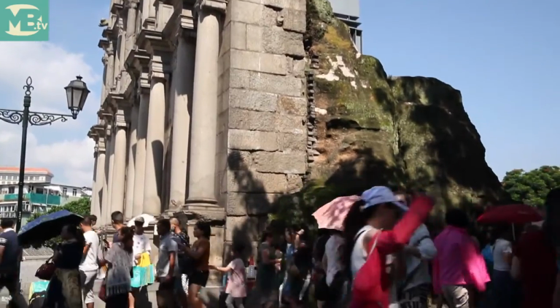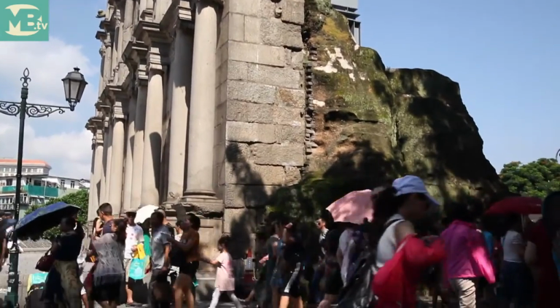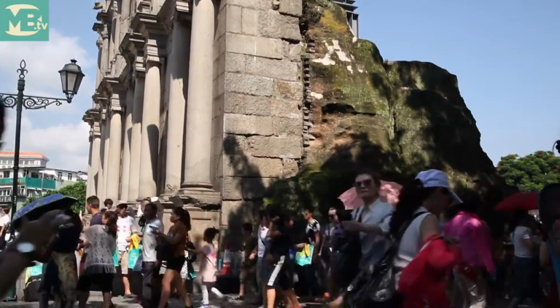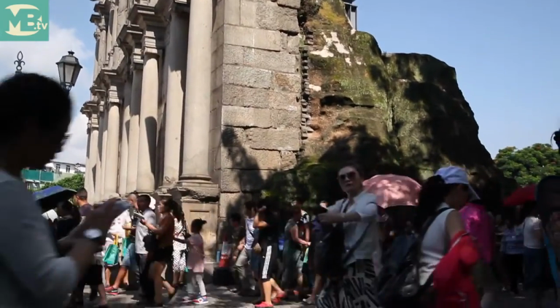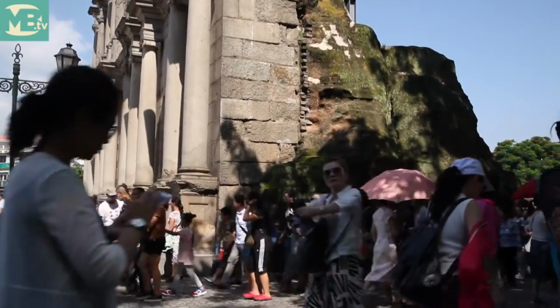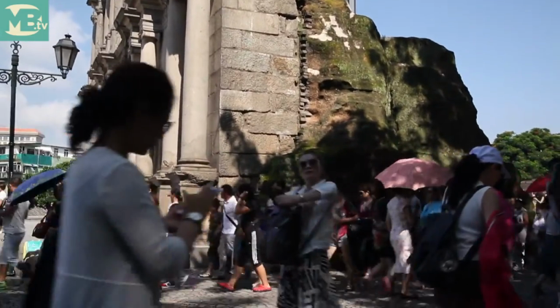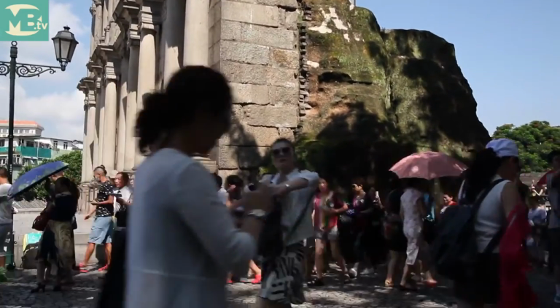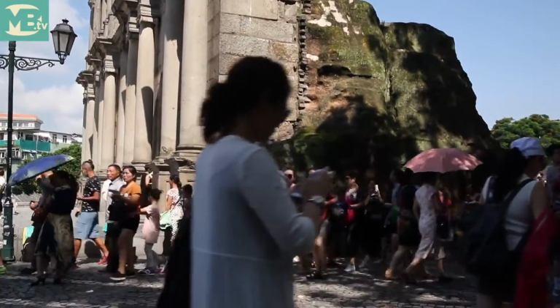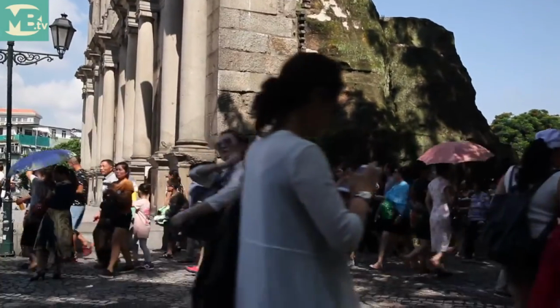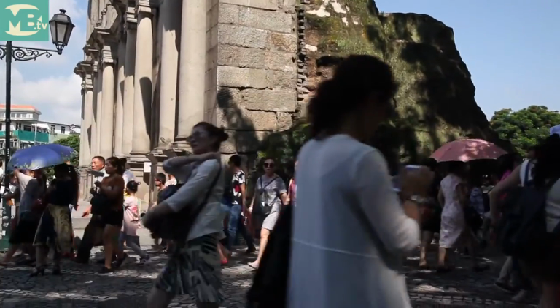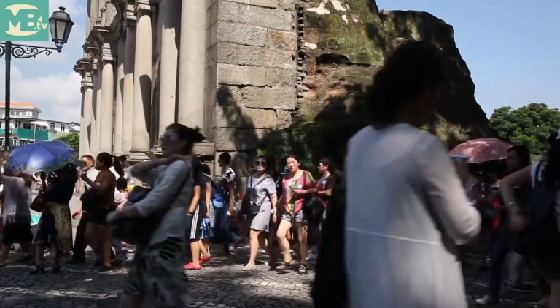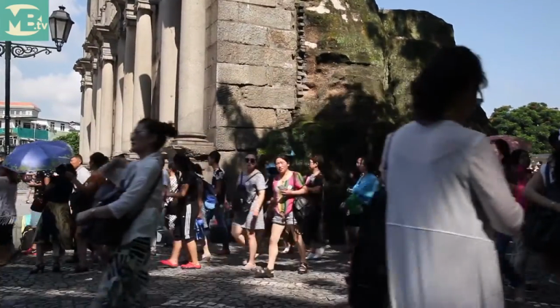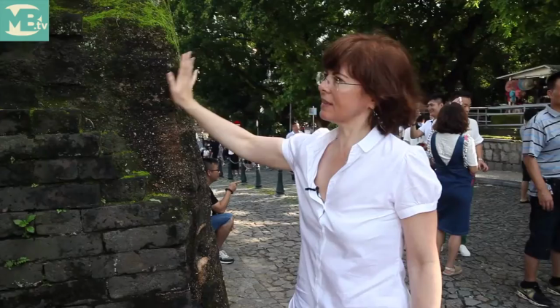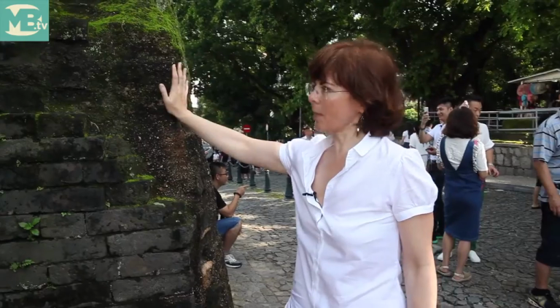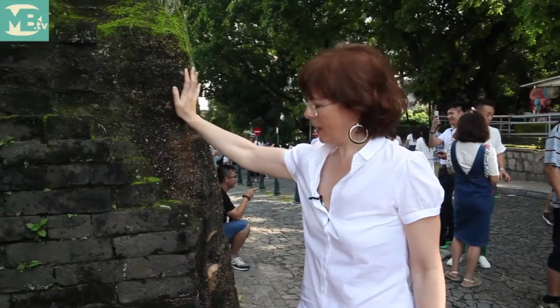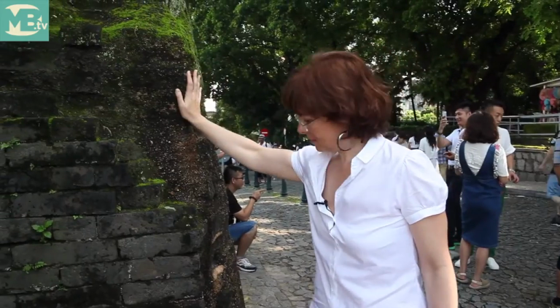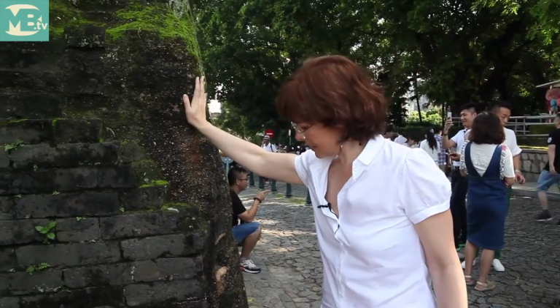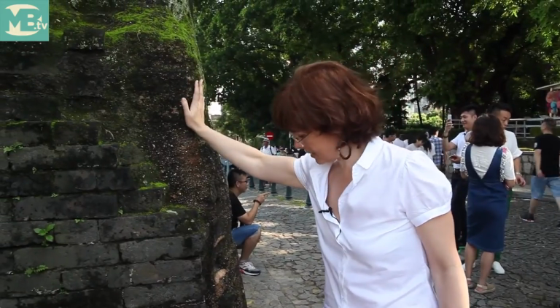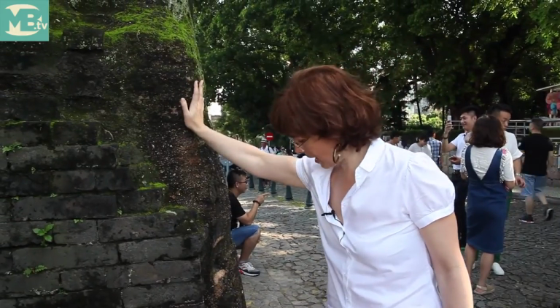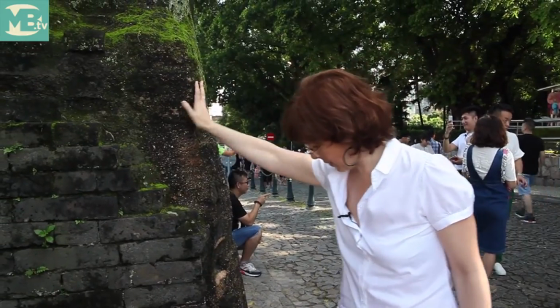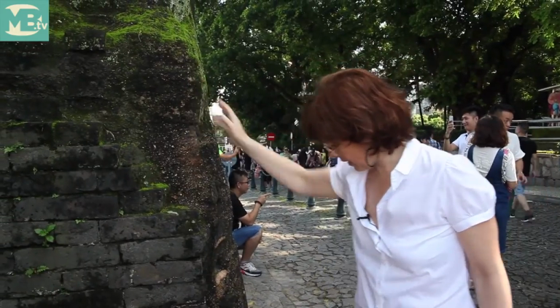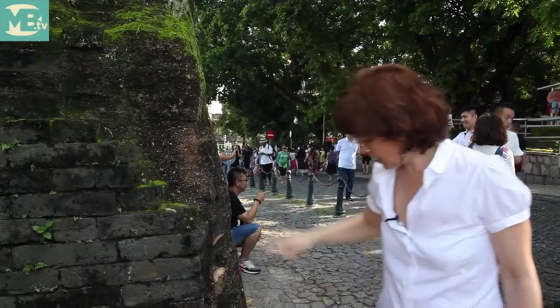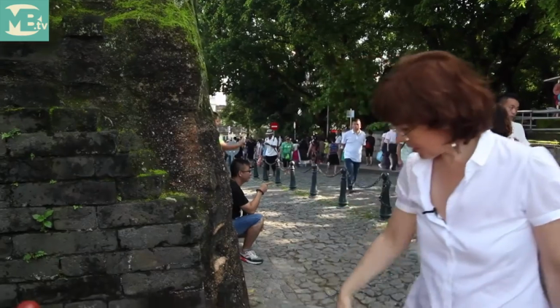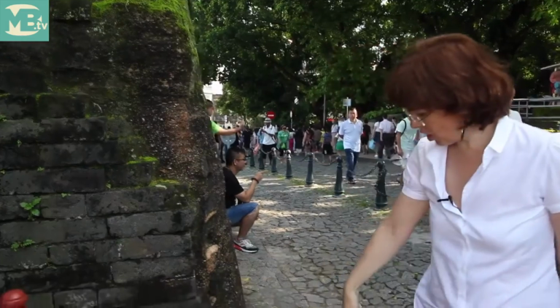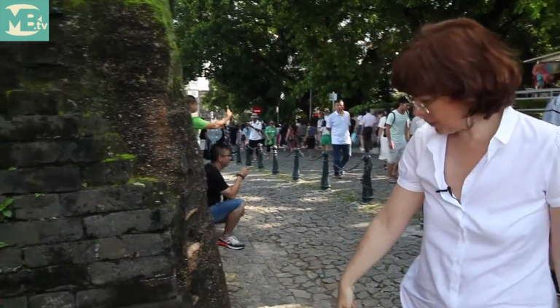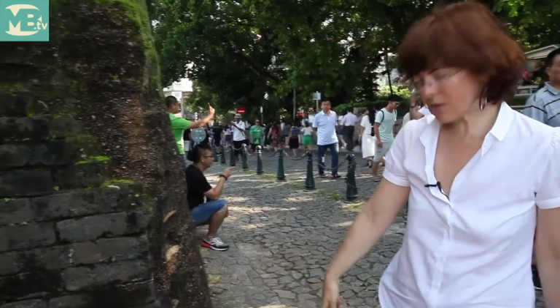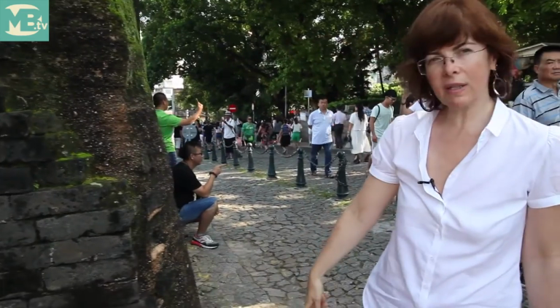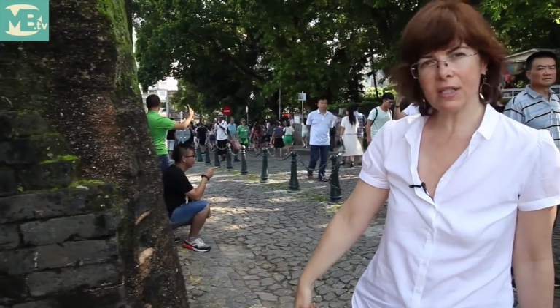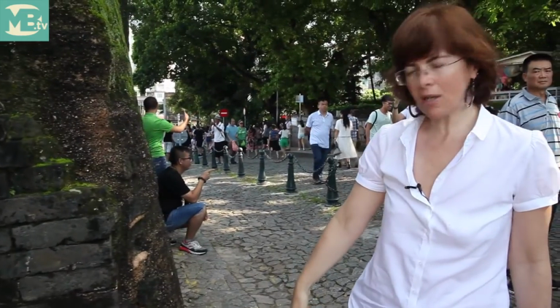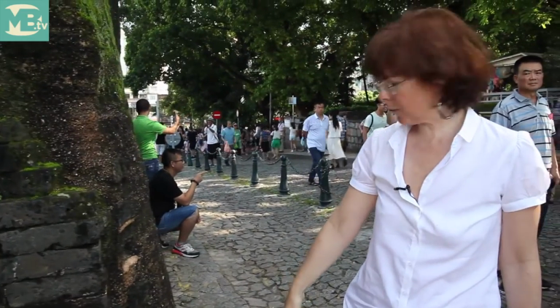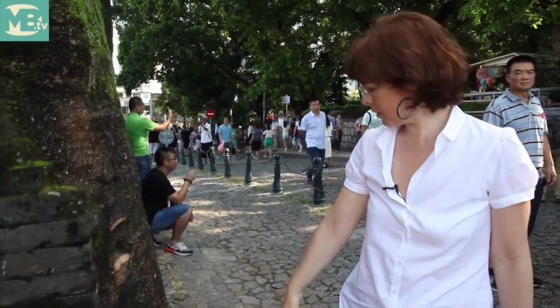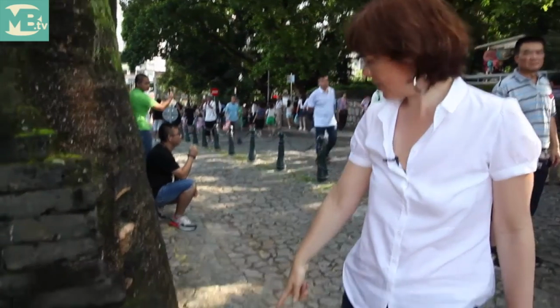Here you can see a Taipa wall — this is Taipa — but always with a stone foundation.